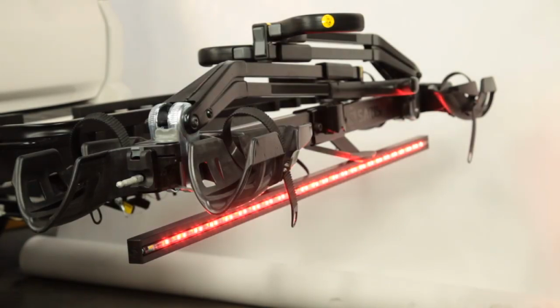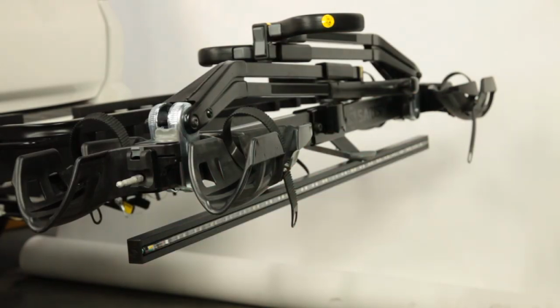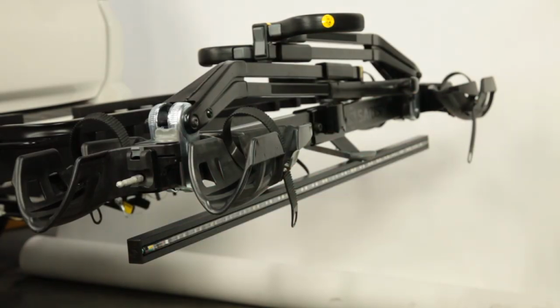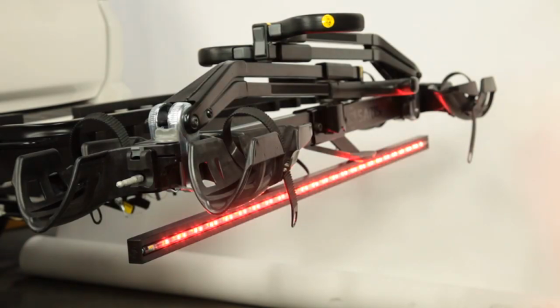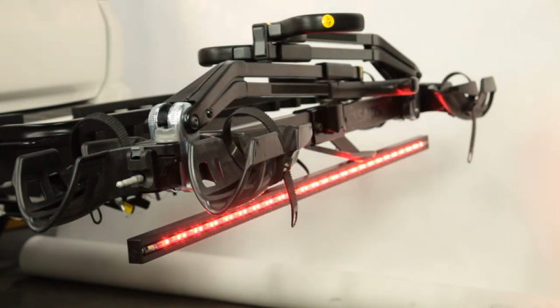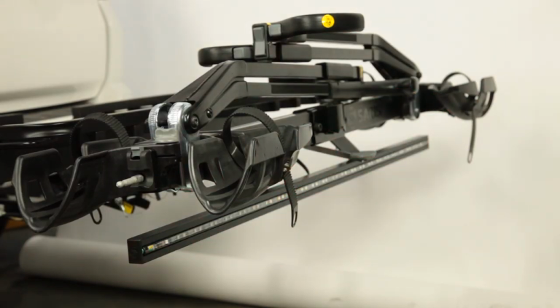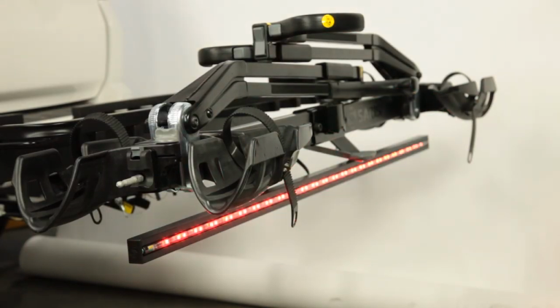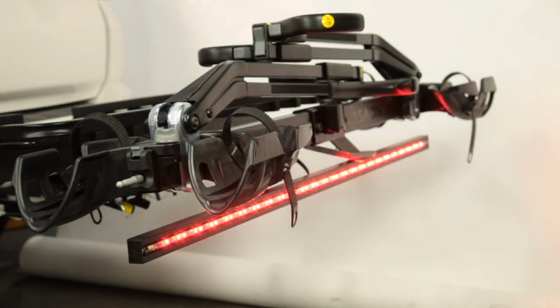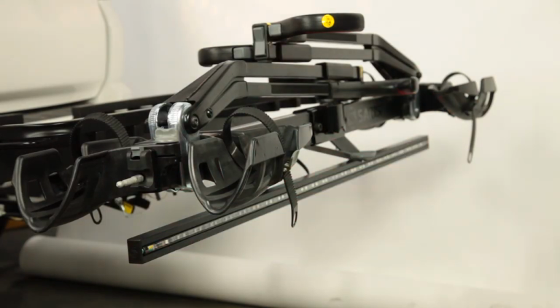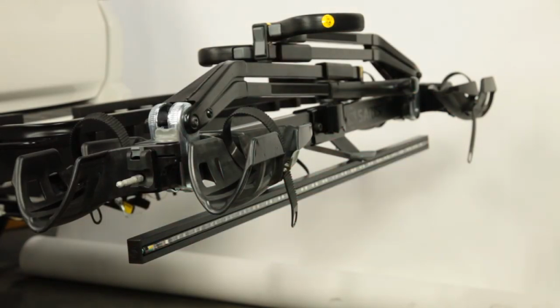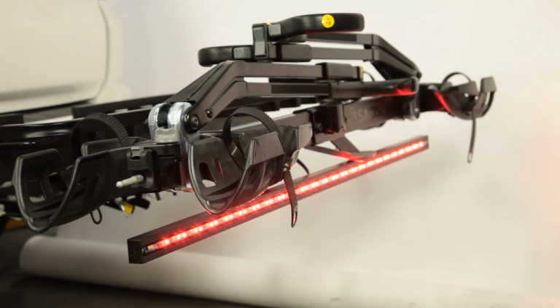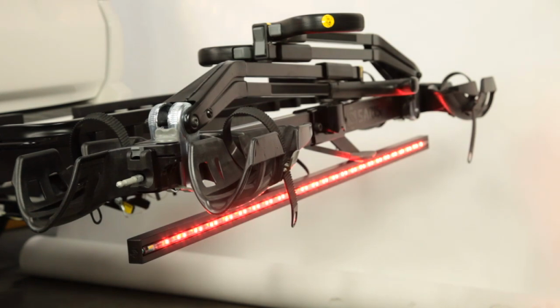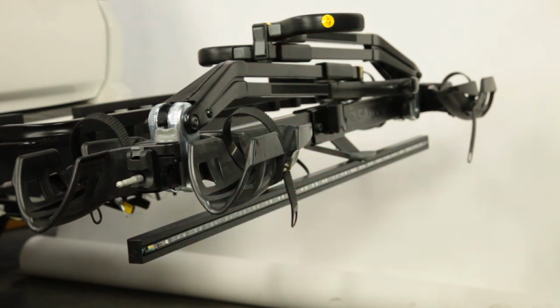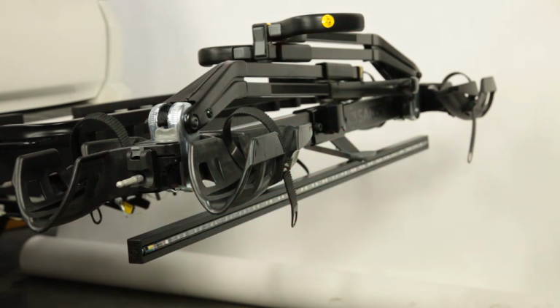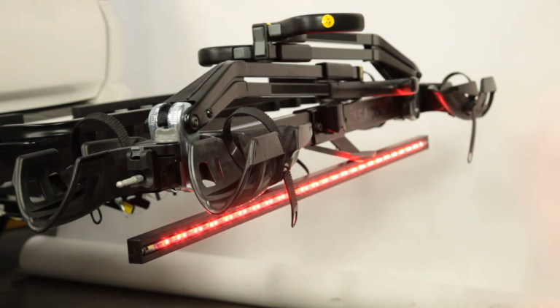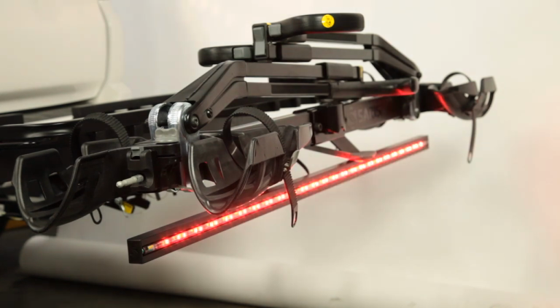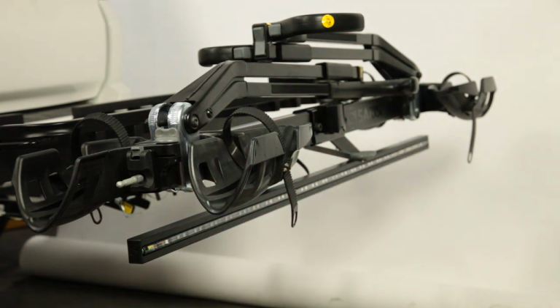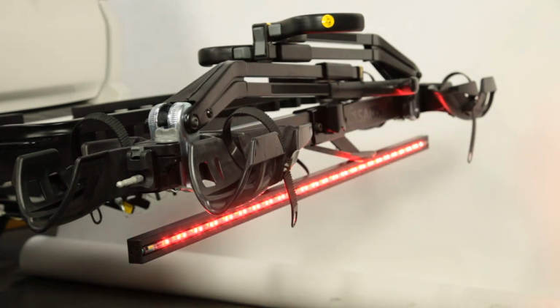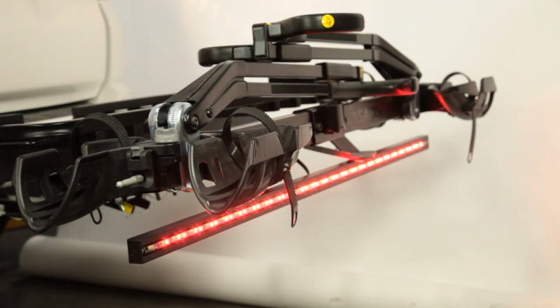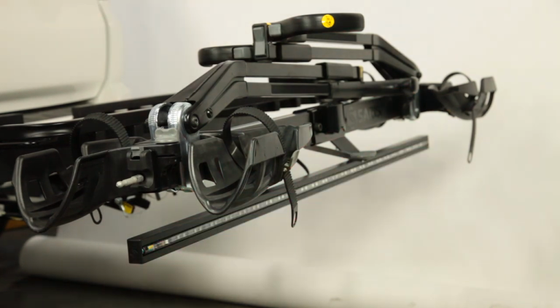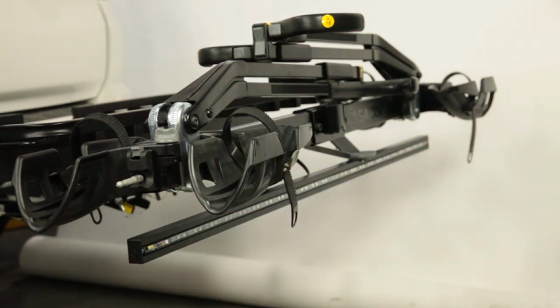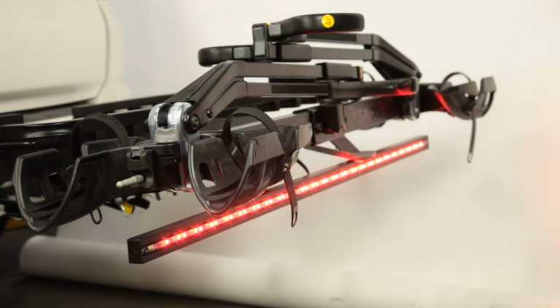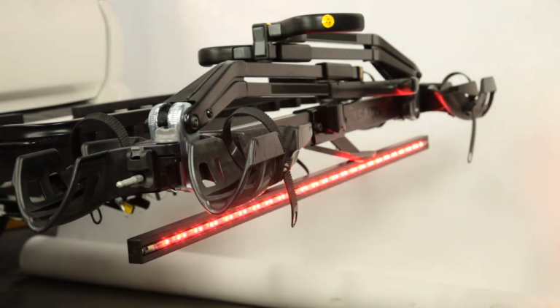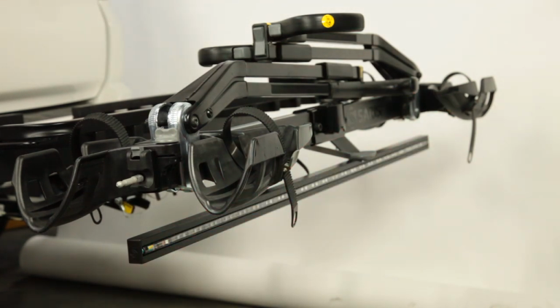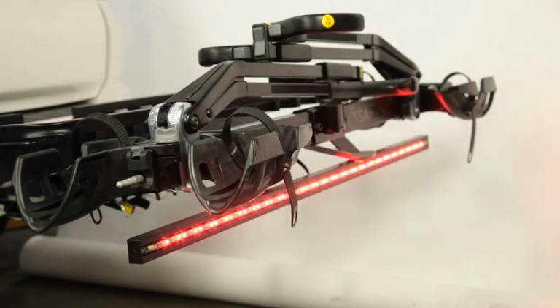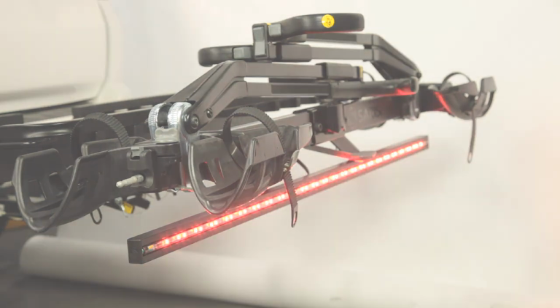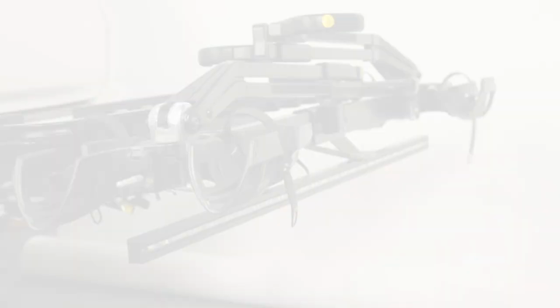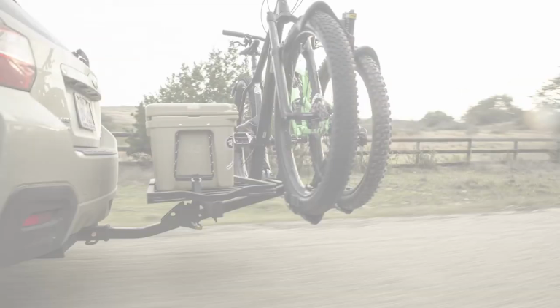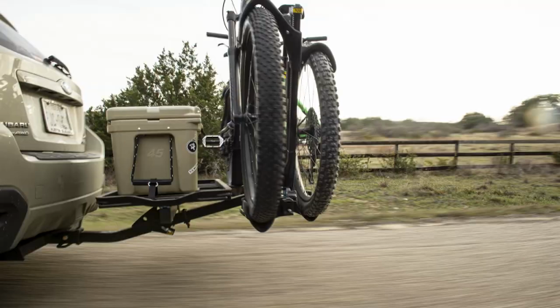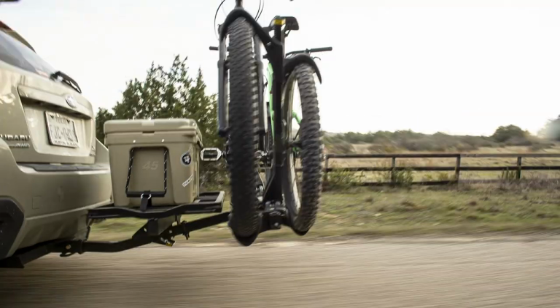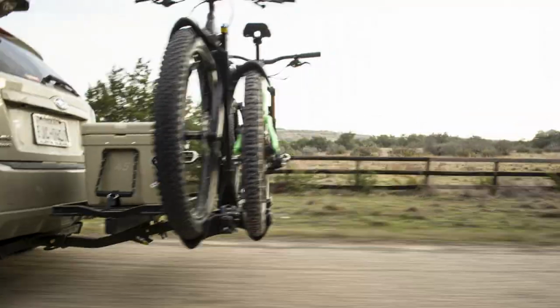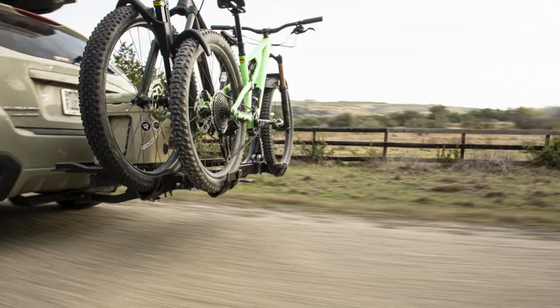Before driving, test your running, brake, and turn signals to be sure they are properly operating. Then you're on your way.